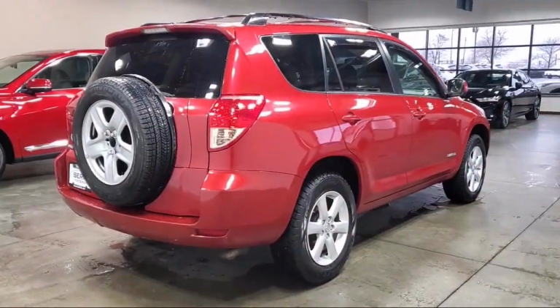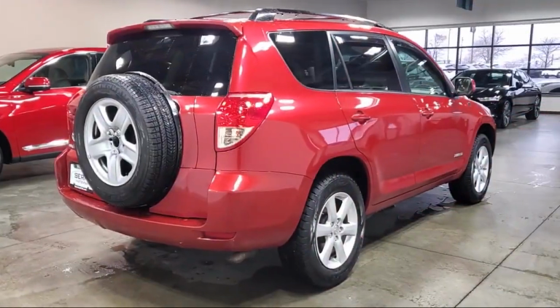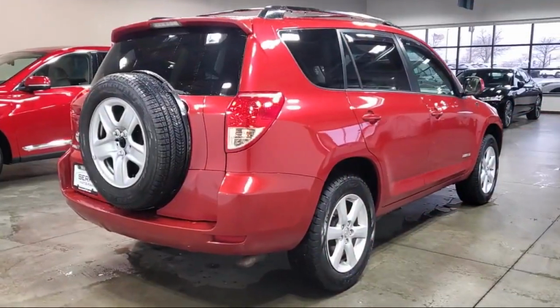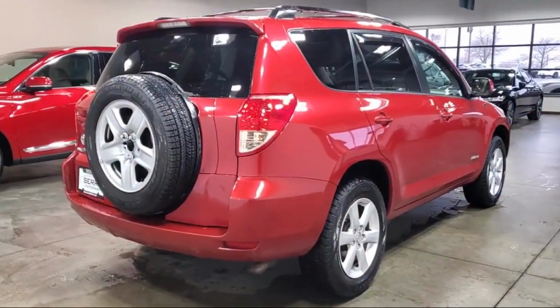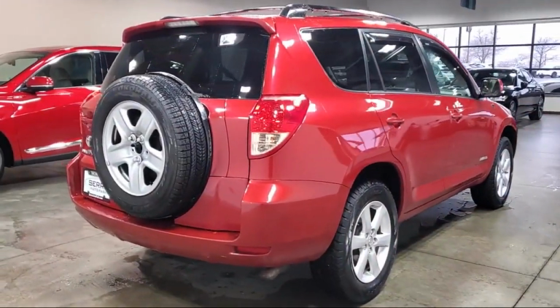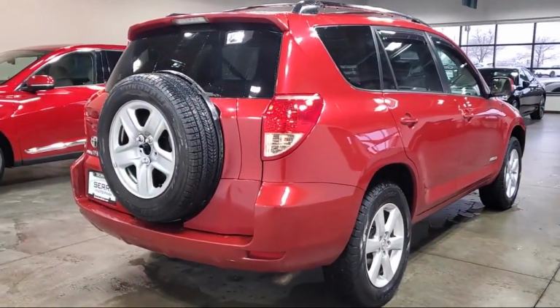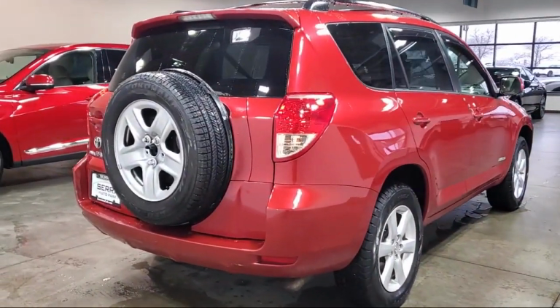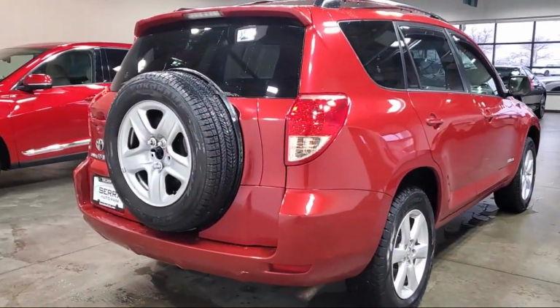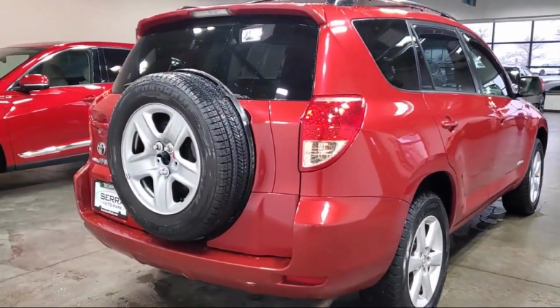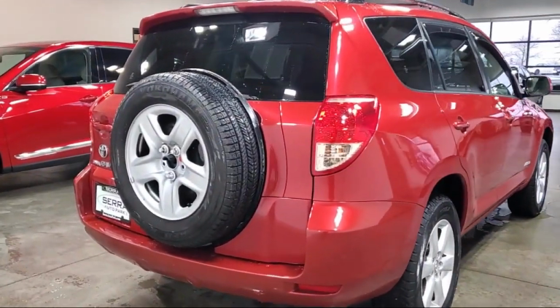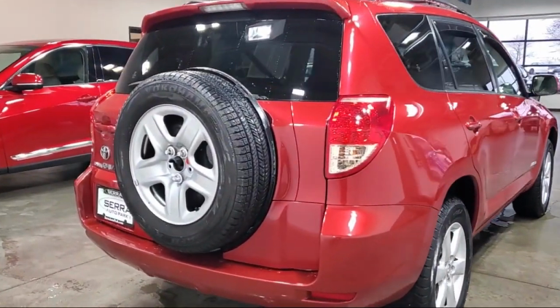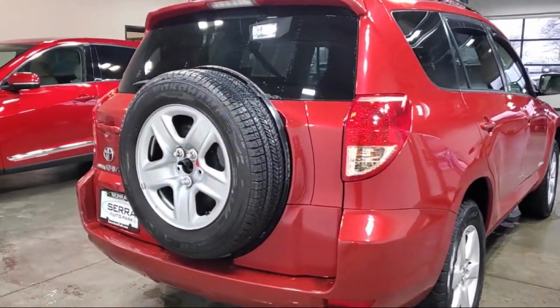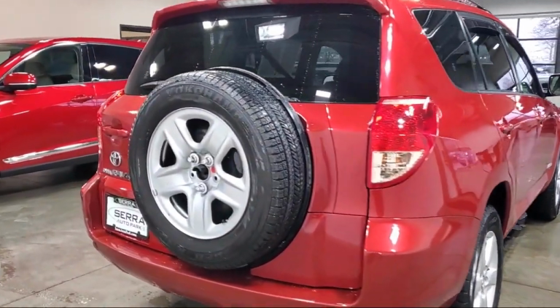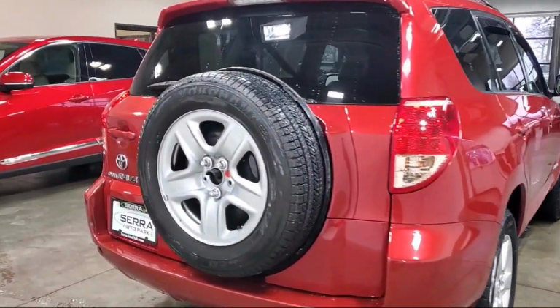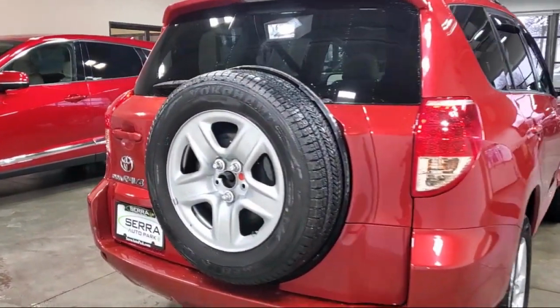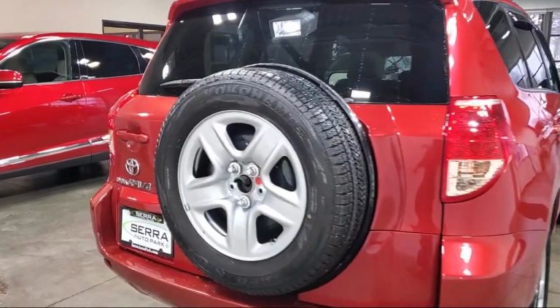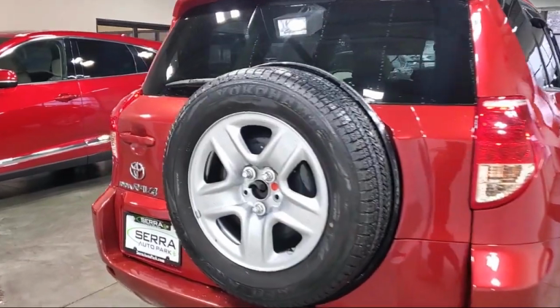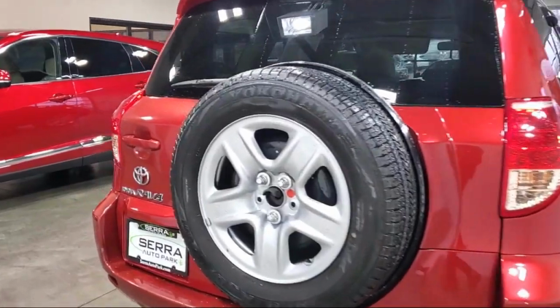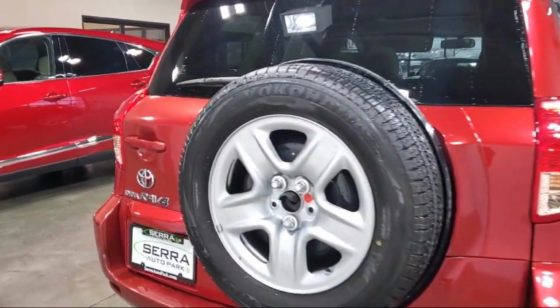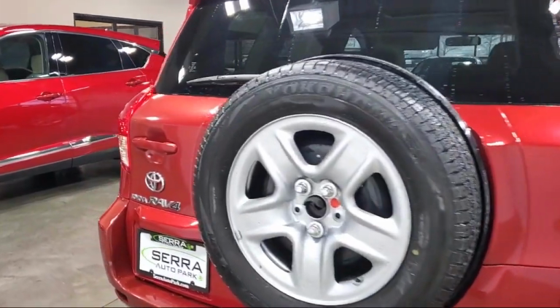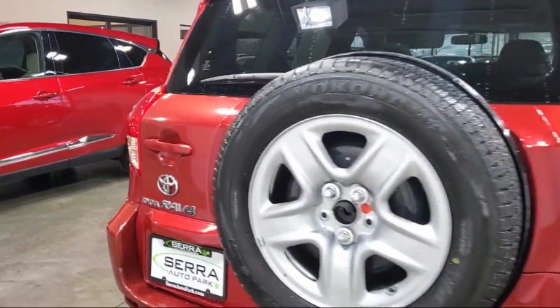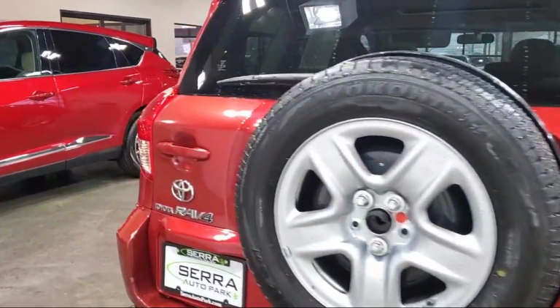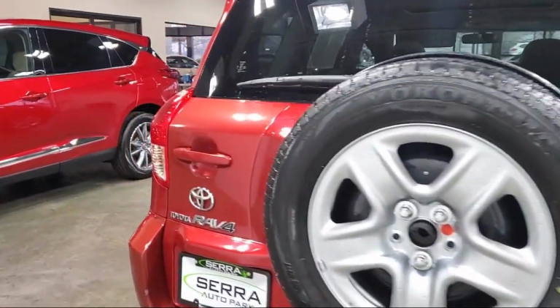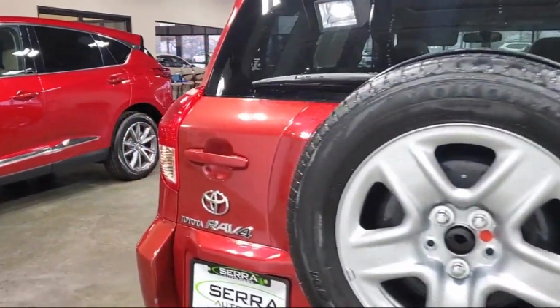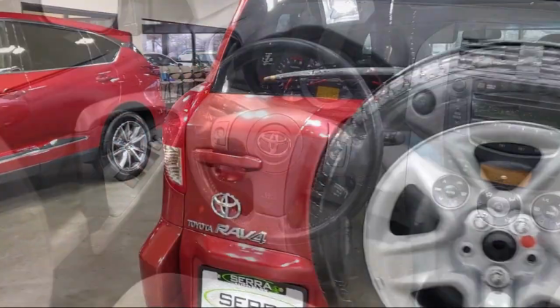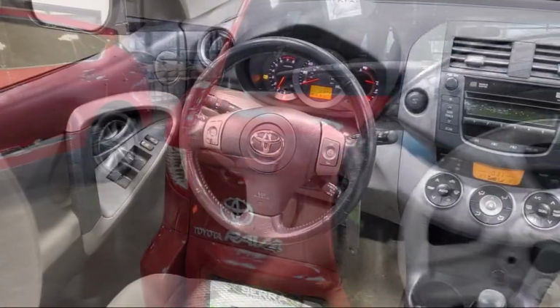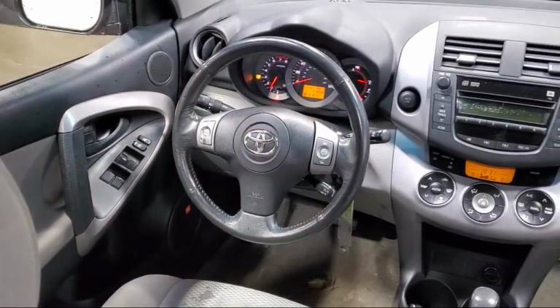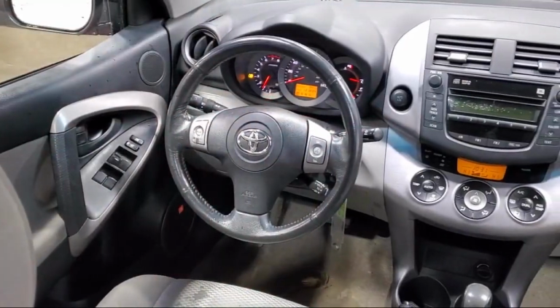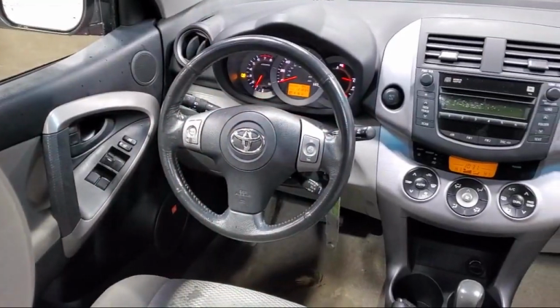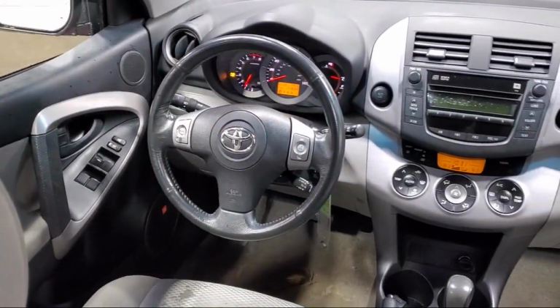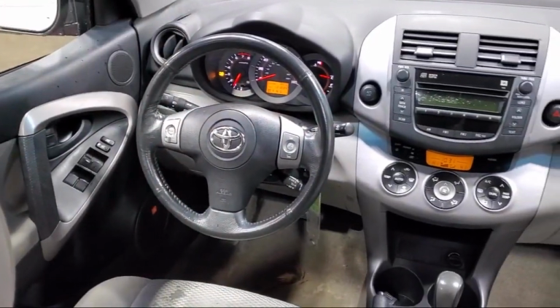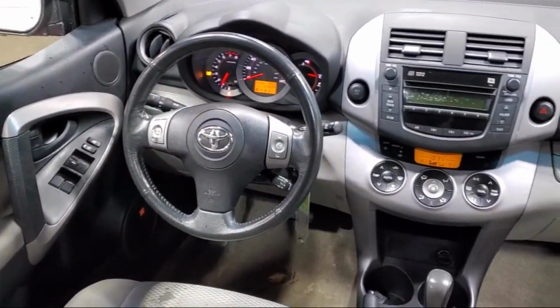Alloy Wheels, Rear Seat Center Armrest, Air Conditioning, and much more.